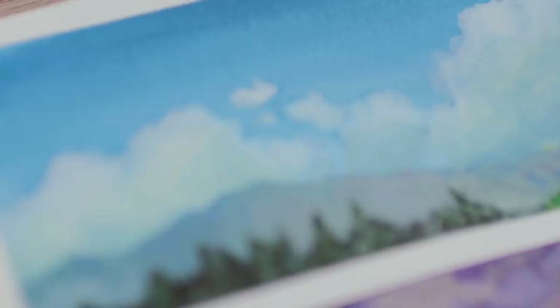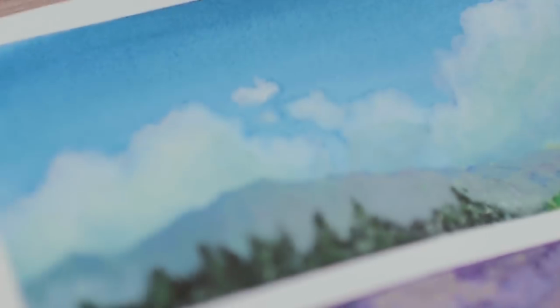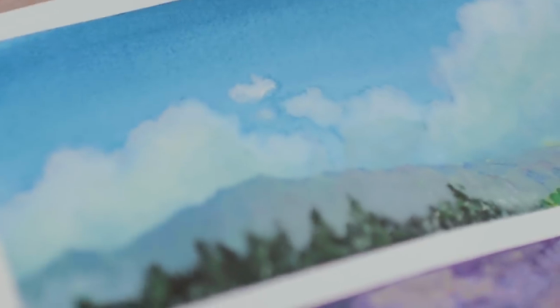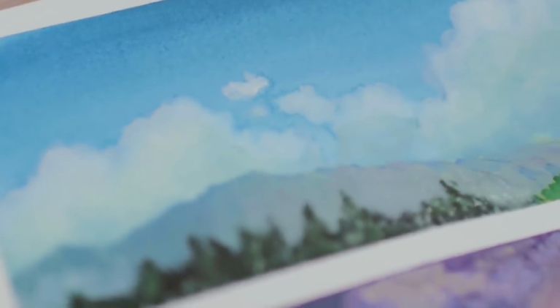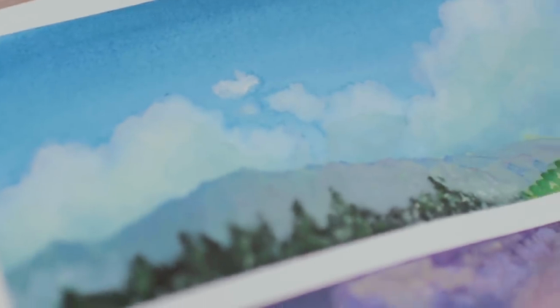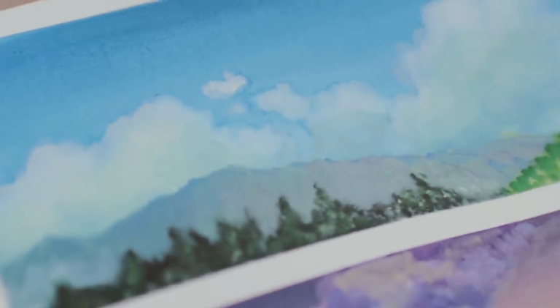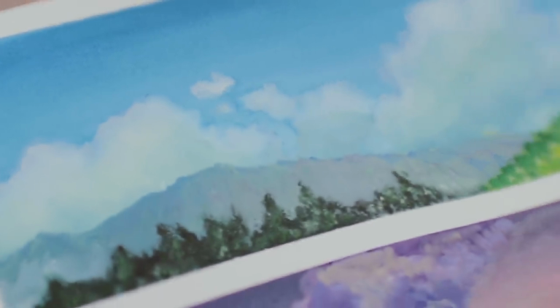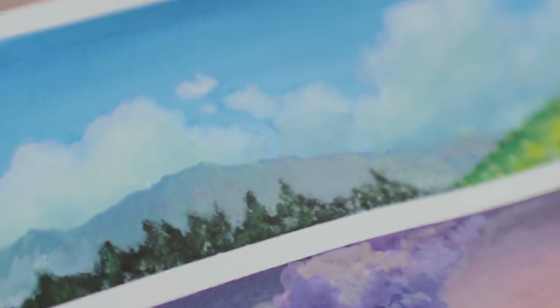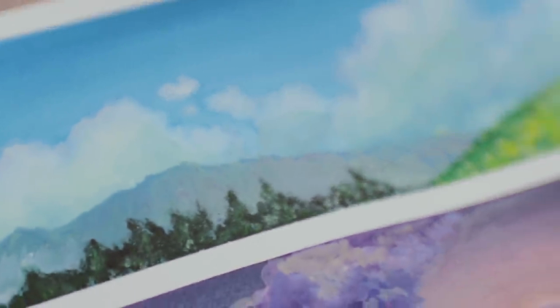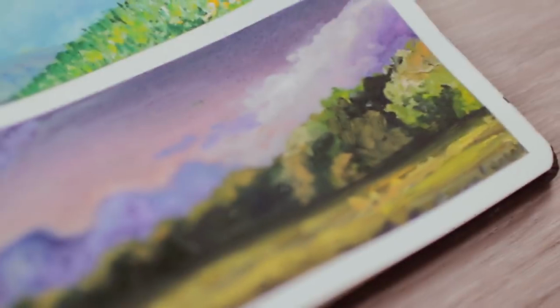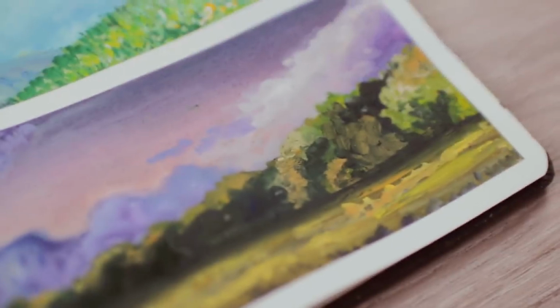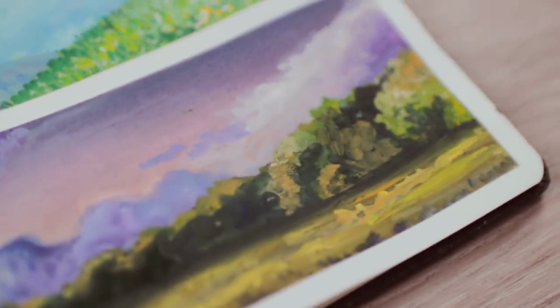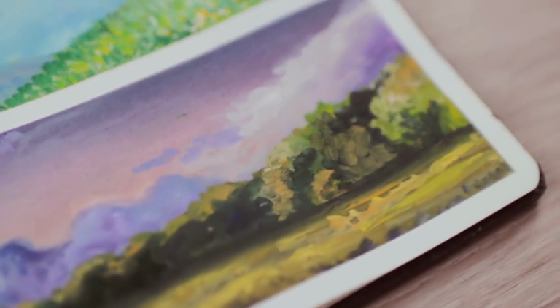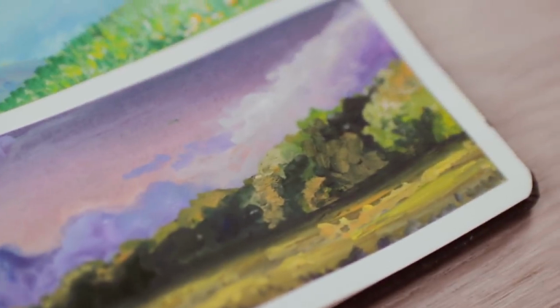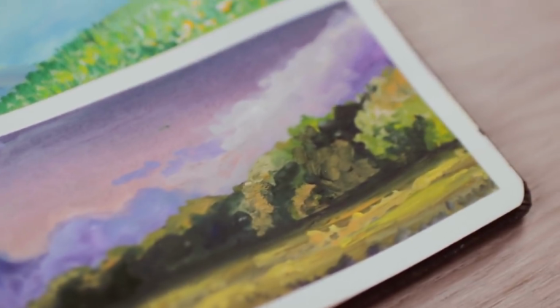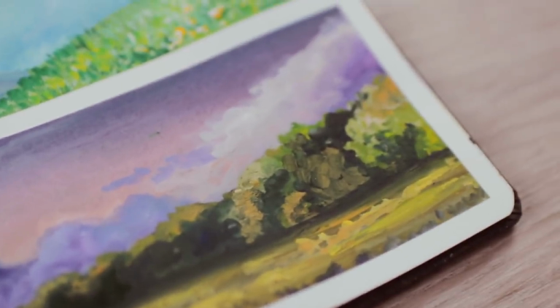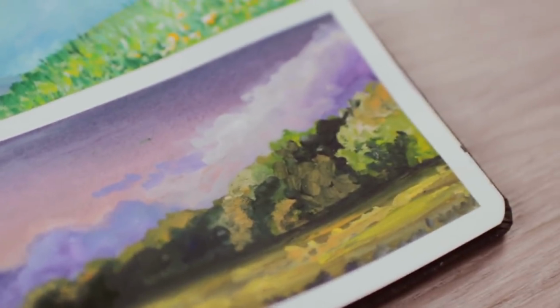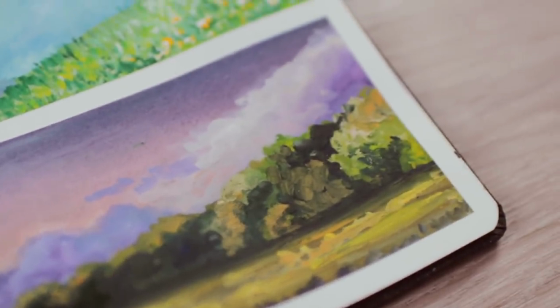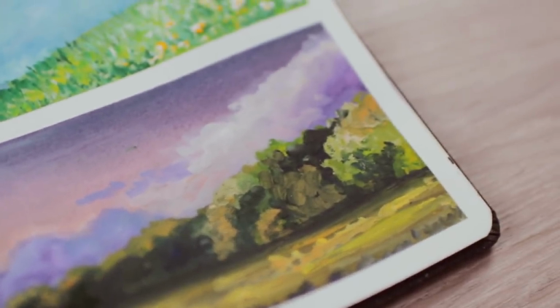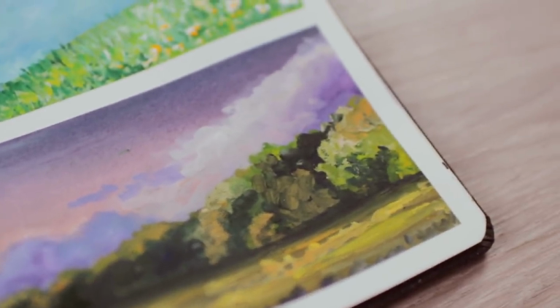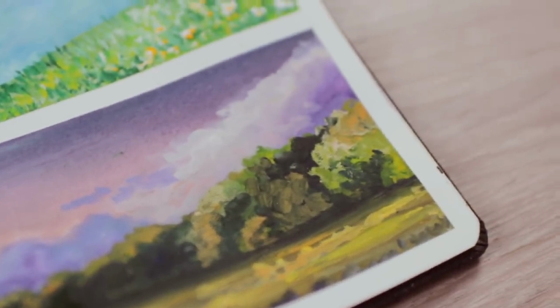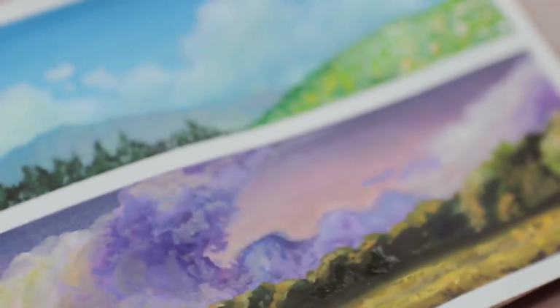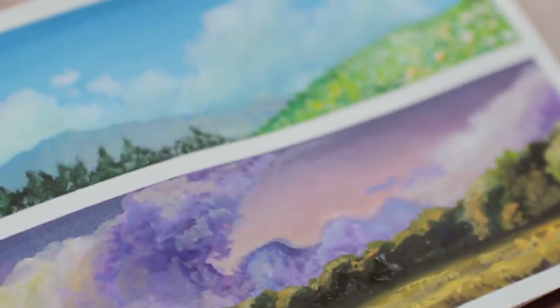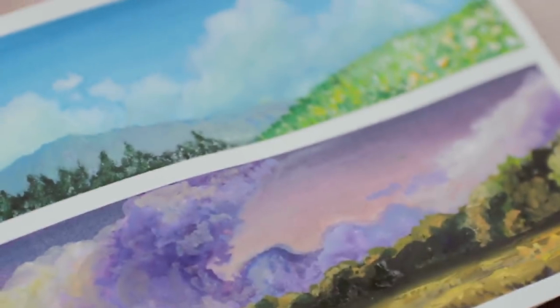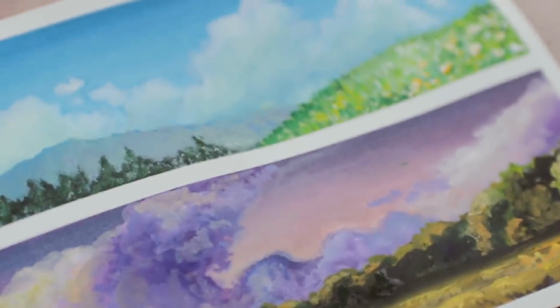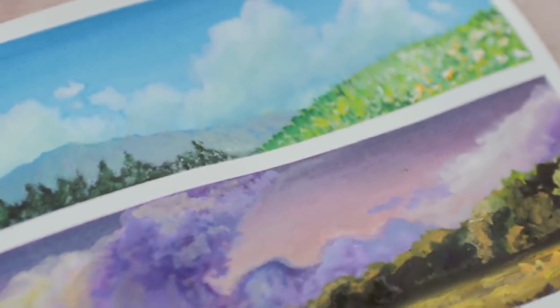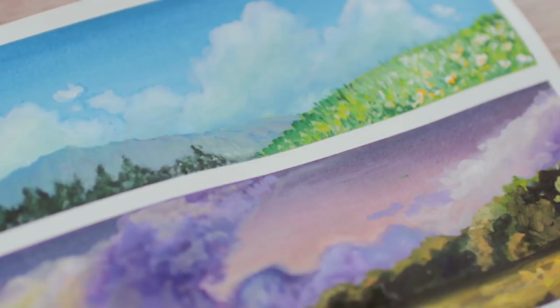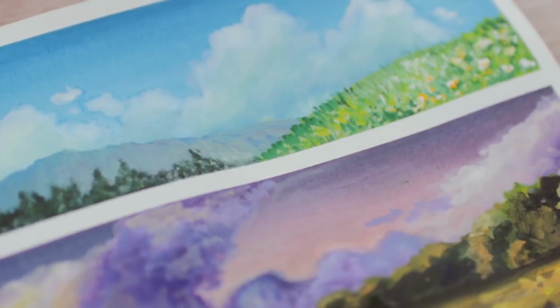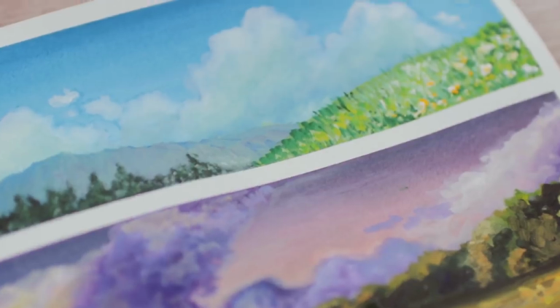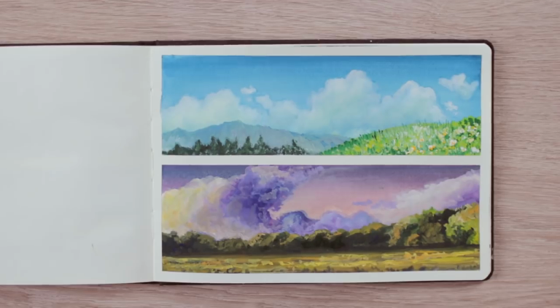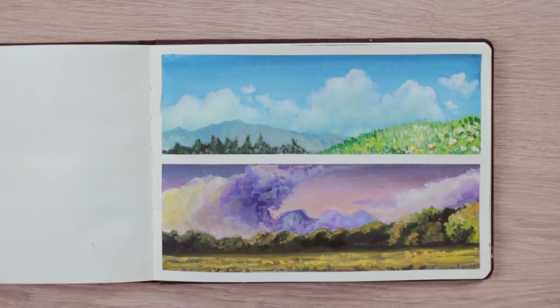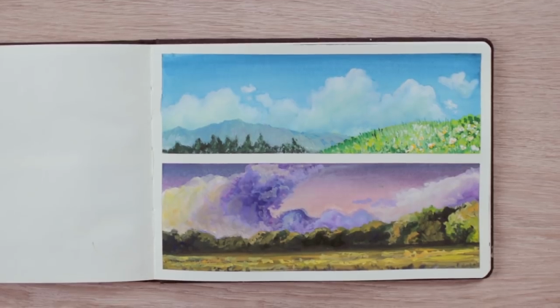Hey guys! In today's video, I'm going to show you how to paint two different landscapes using gouache.